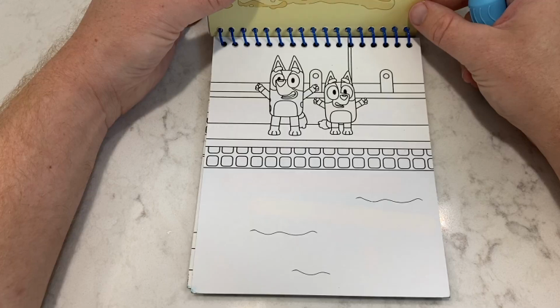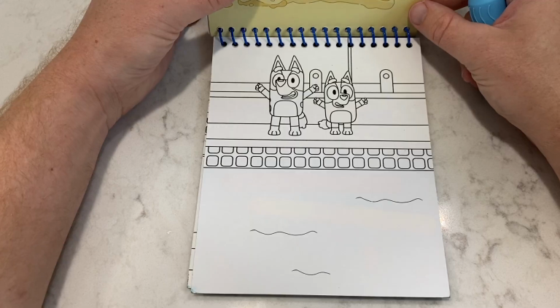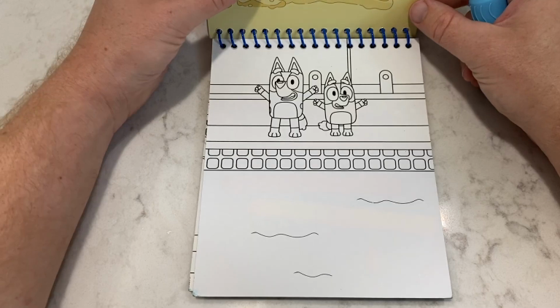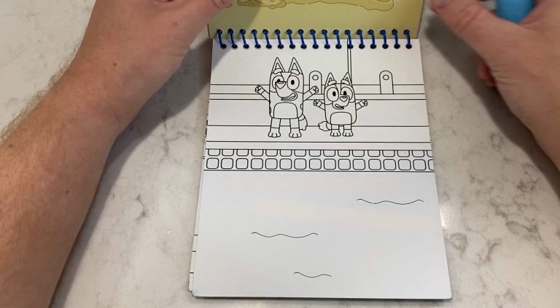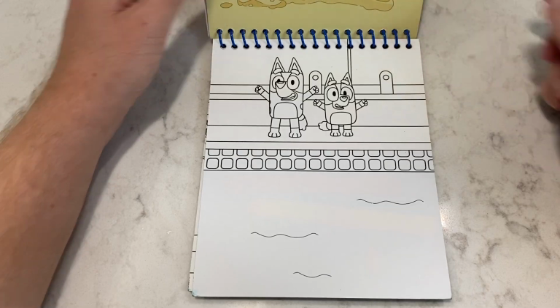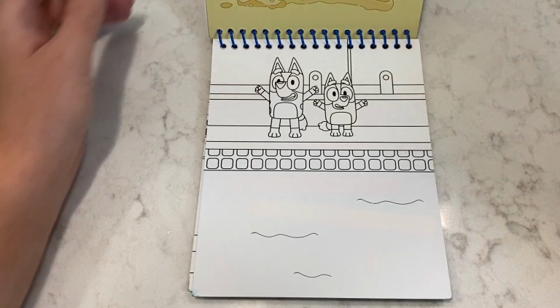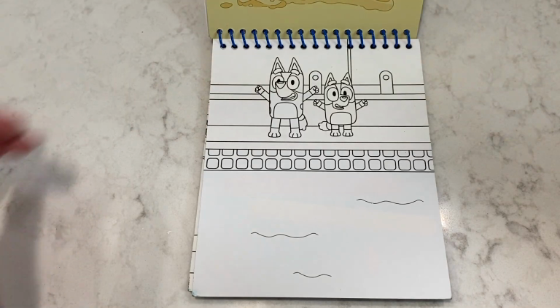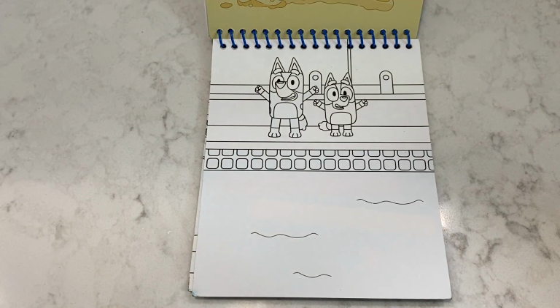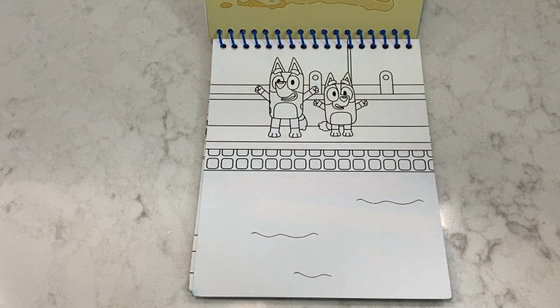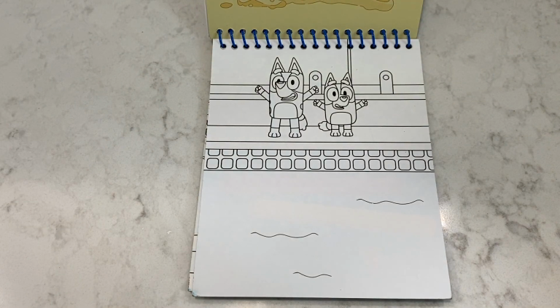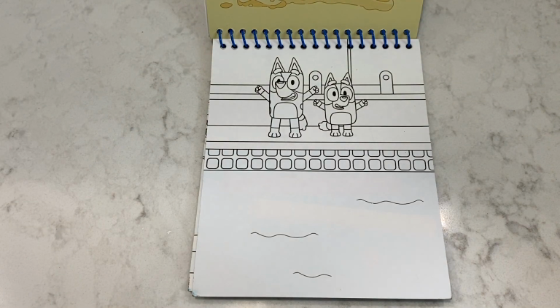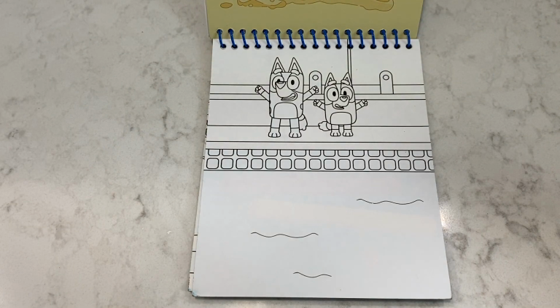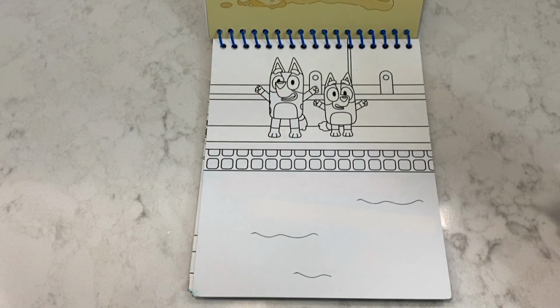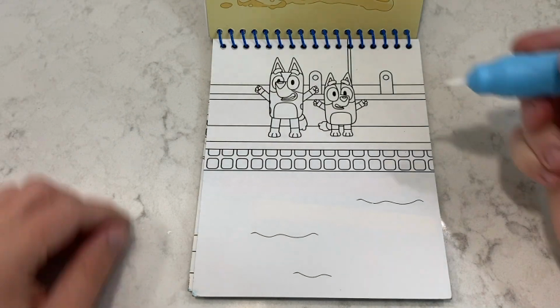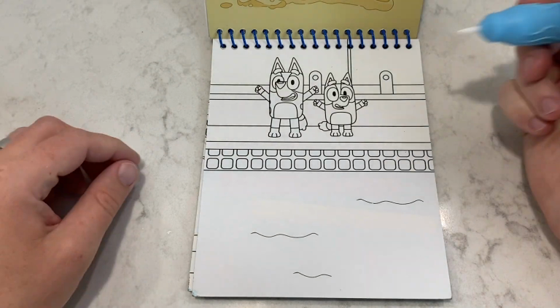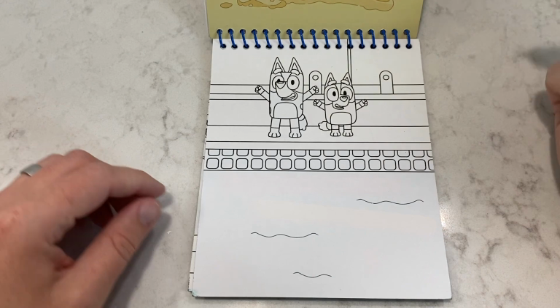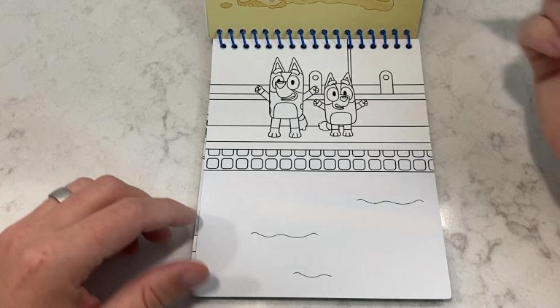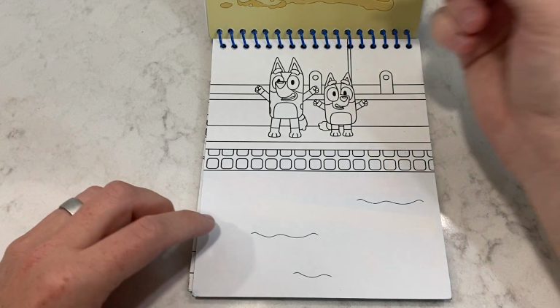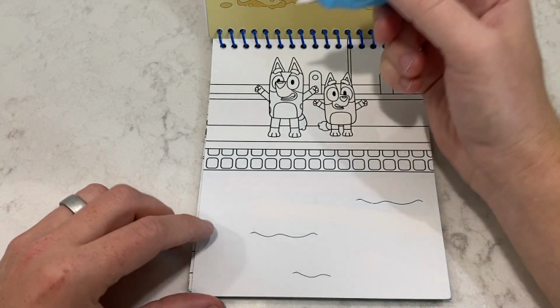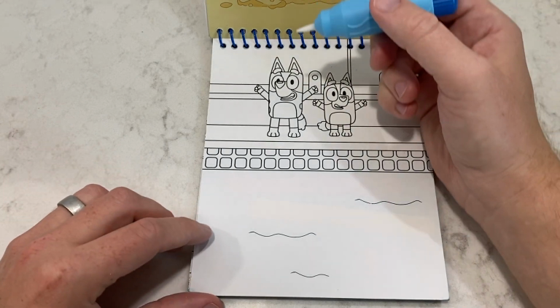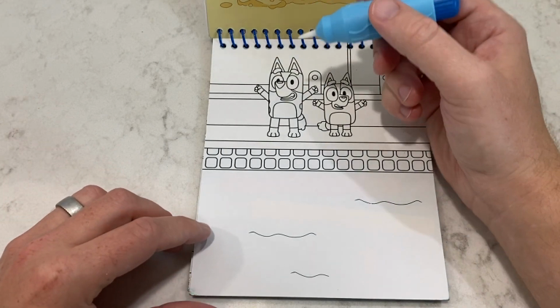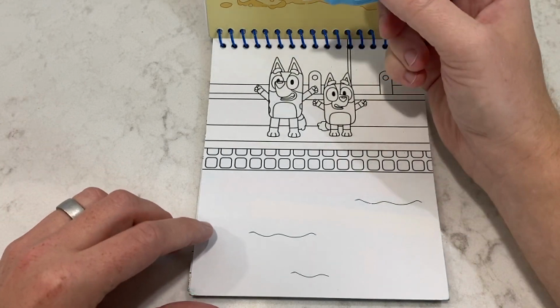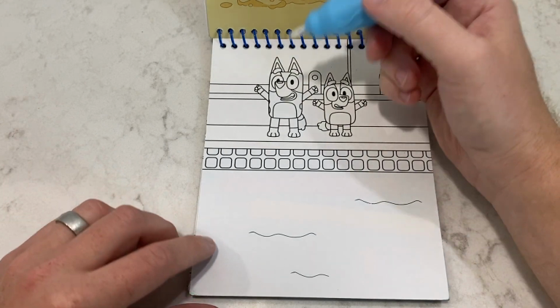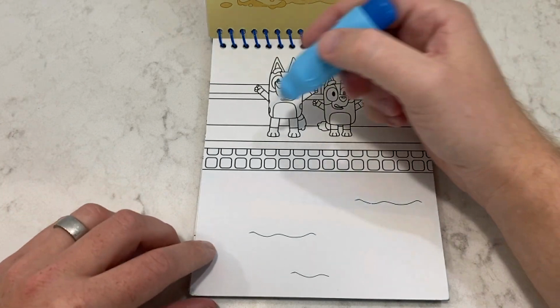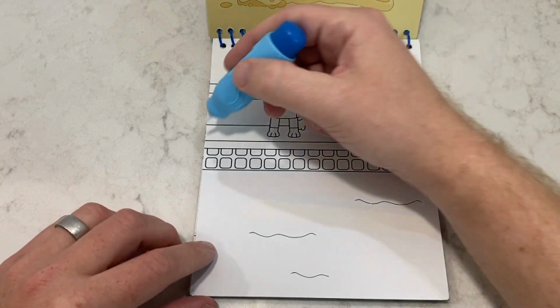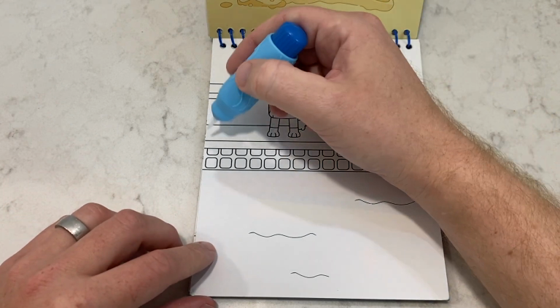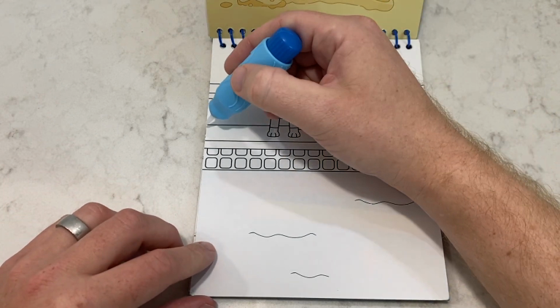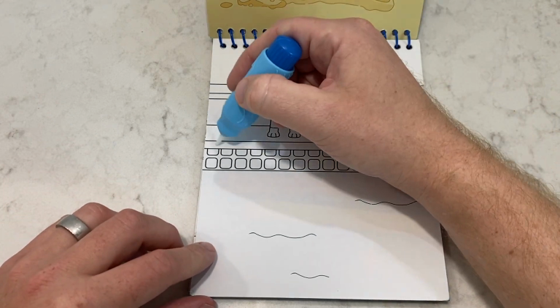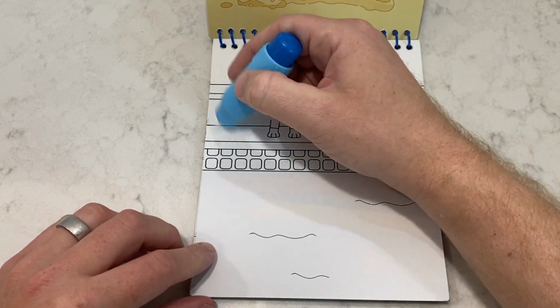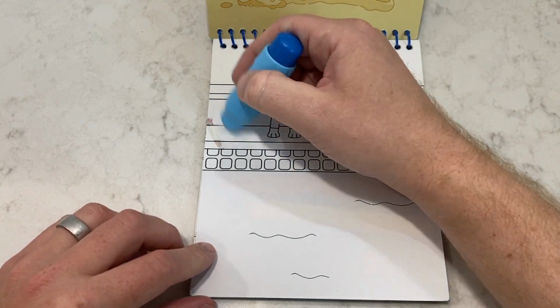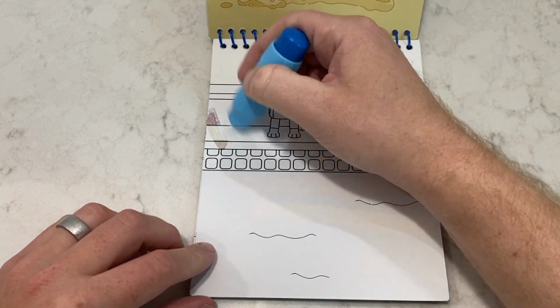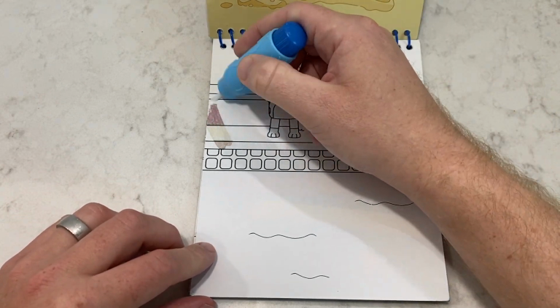Time for the next page! Ooh, Bluey, Bingo swimming! I wonder what neat objects we'll find!